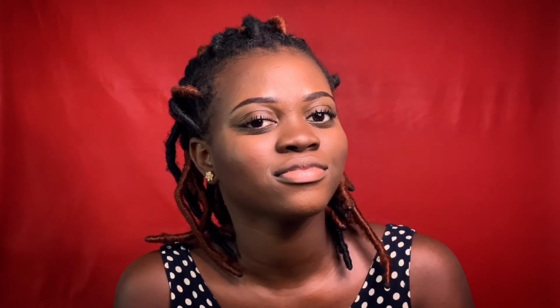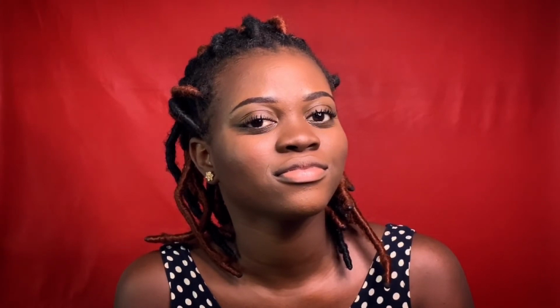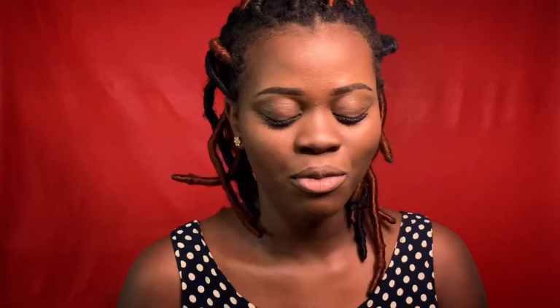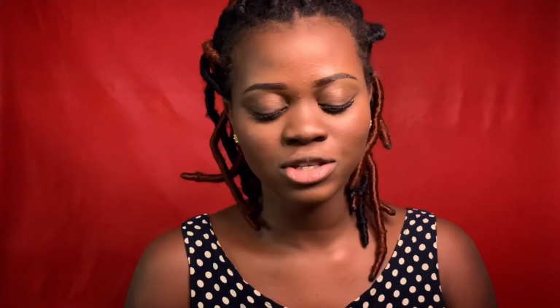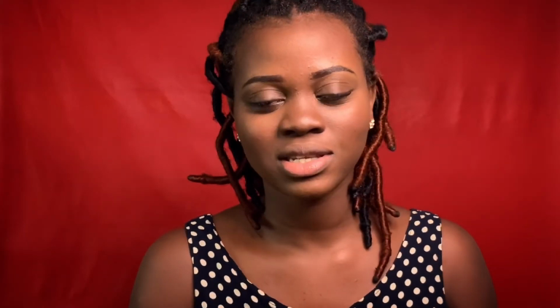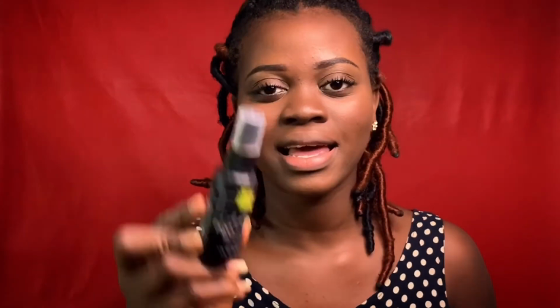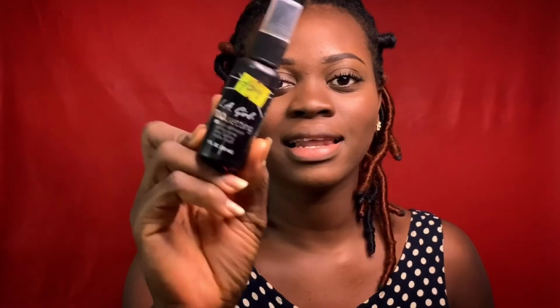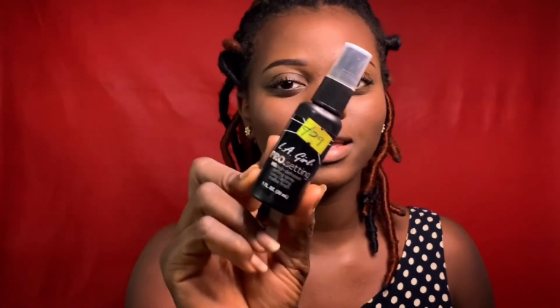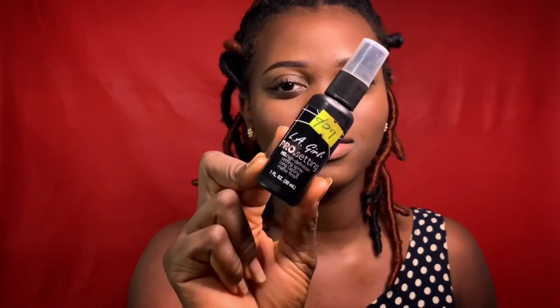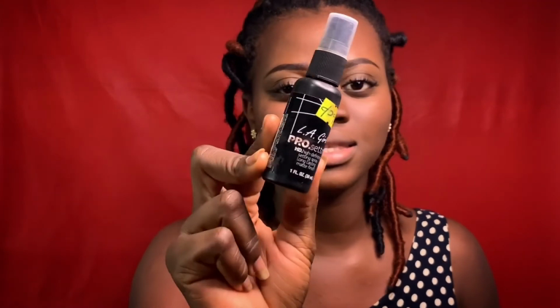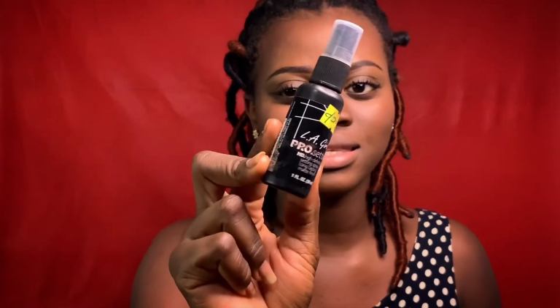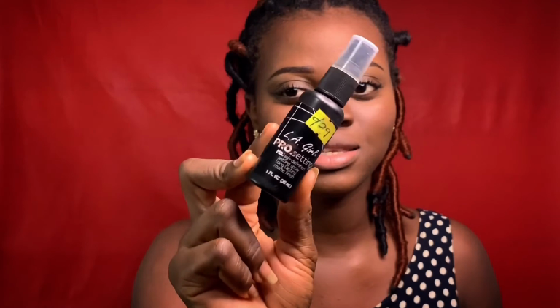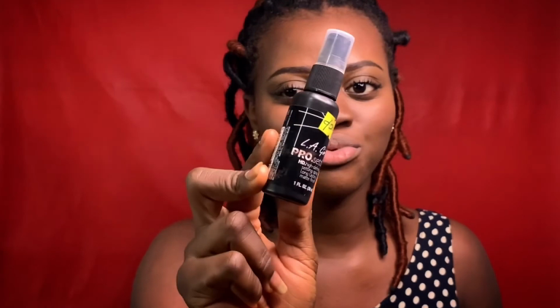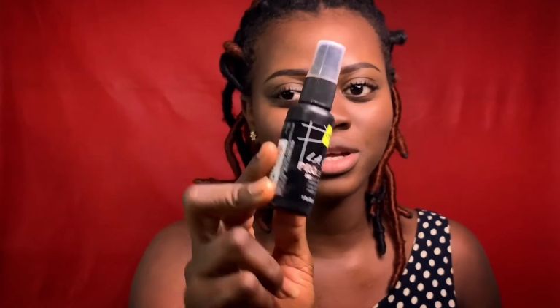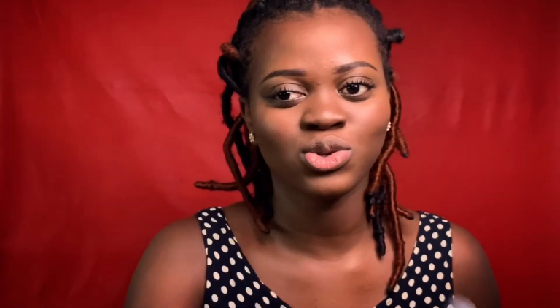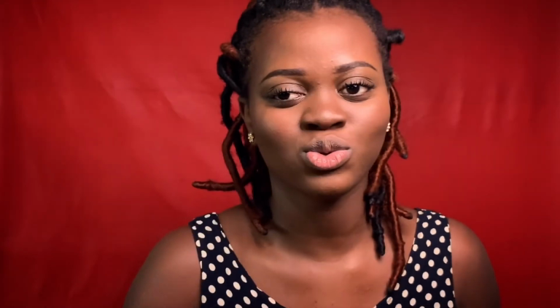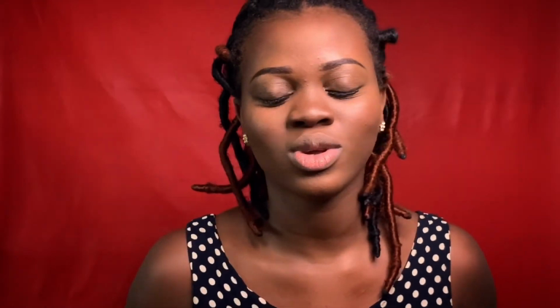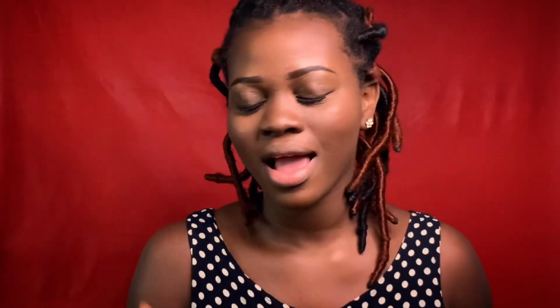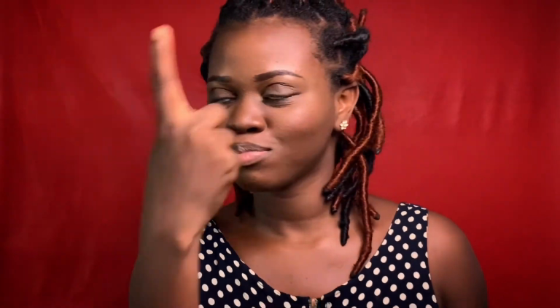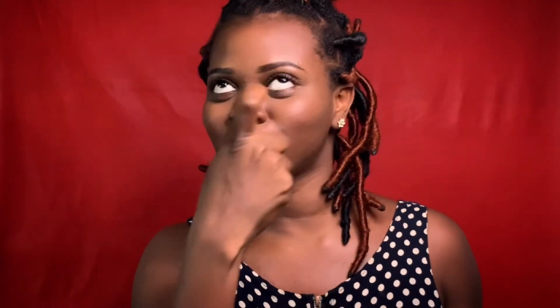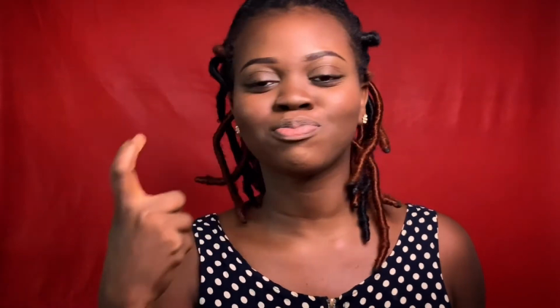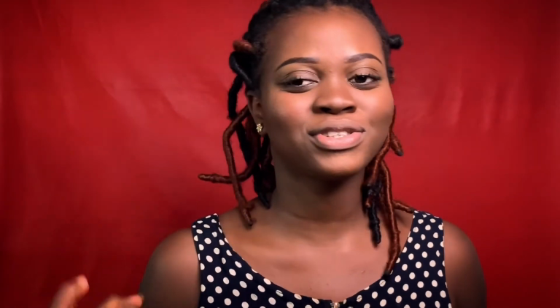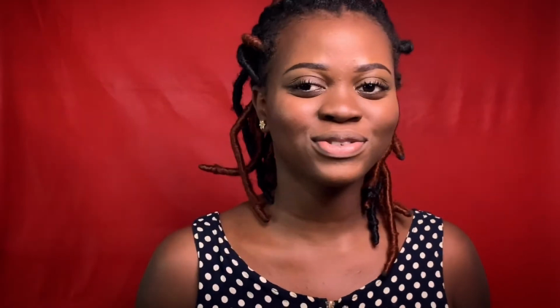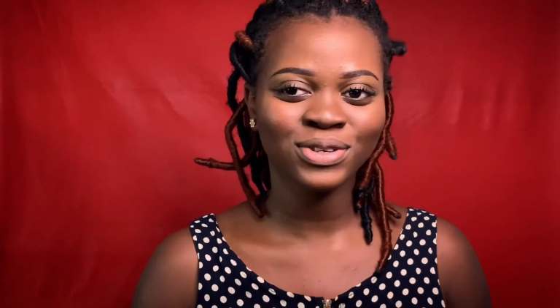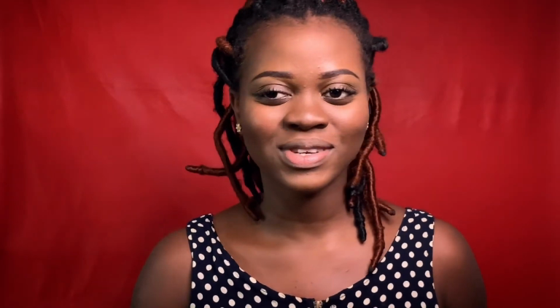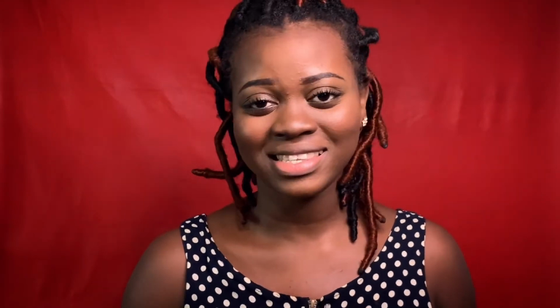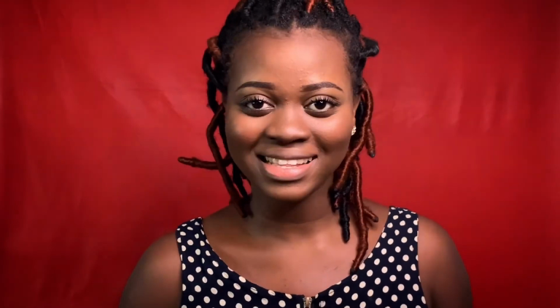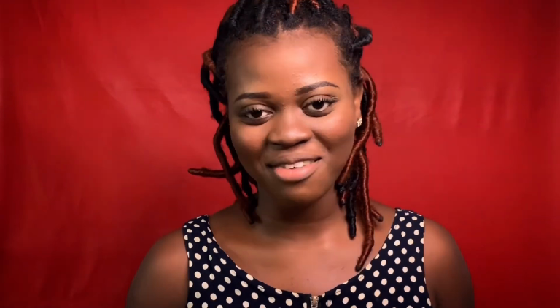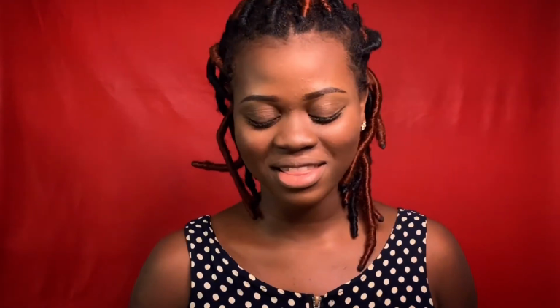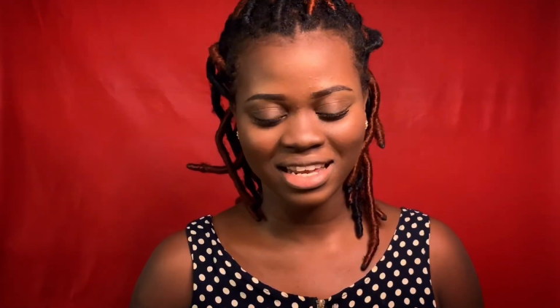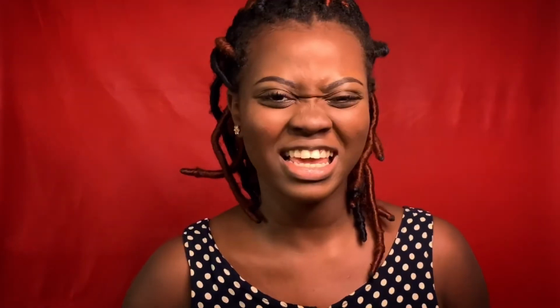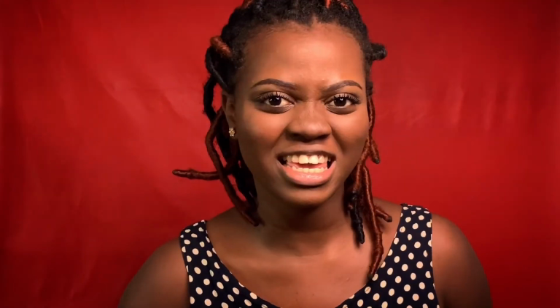I'm going to use the LA Girl setting spray to set everything in.